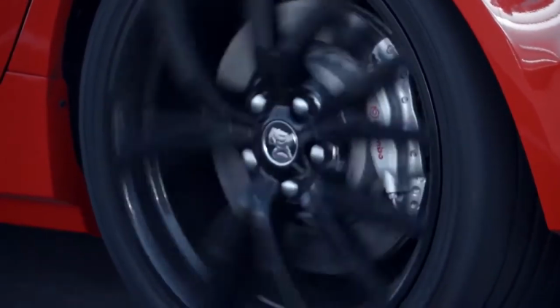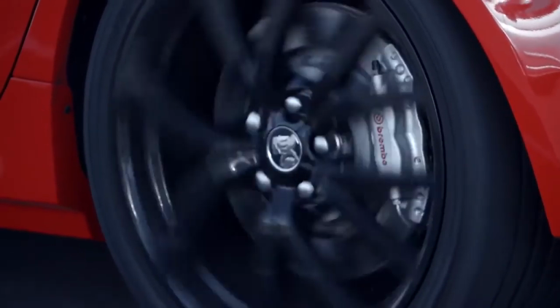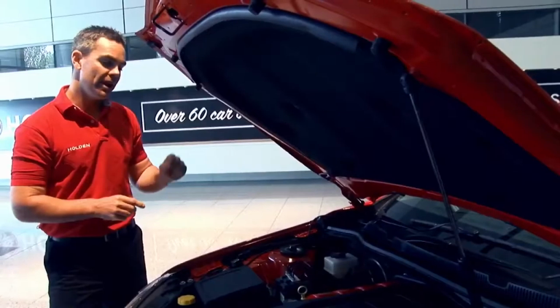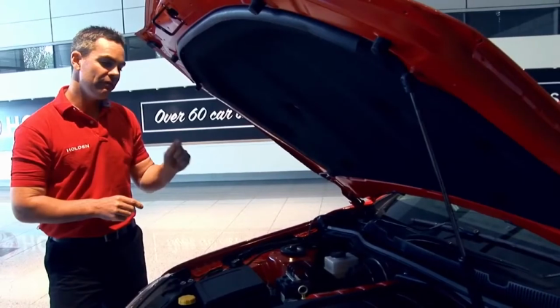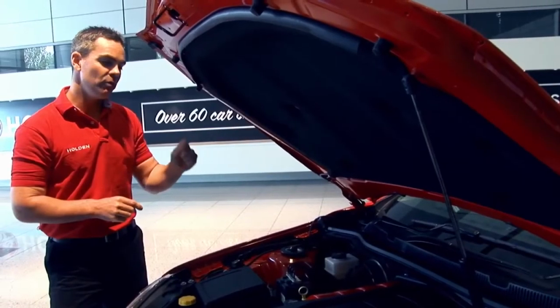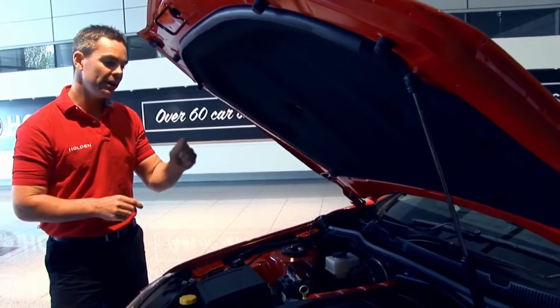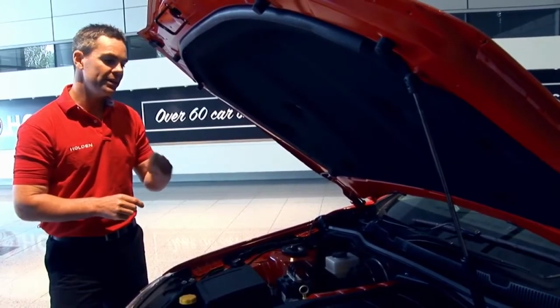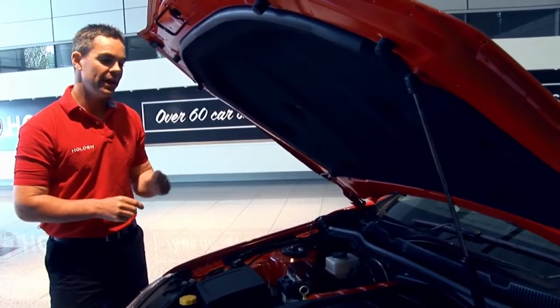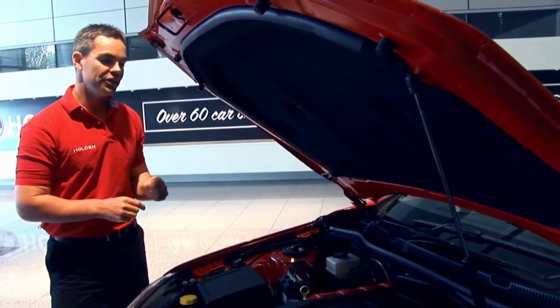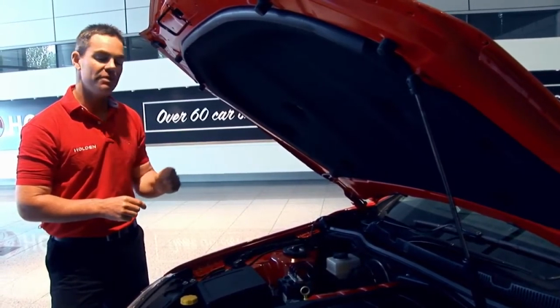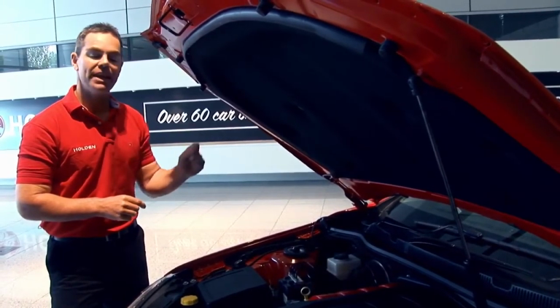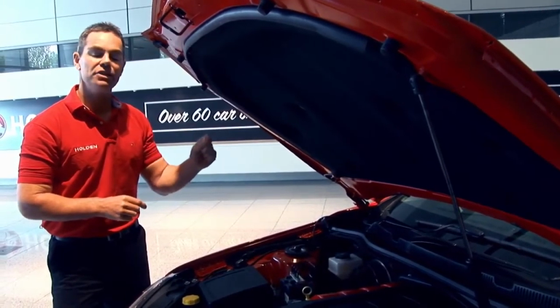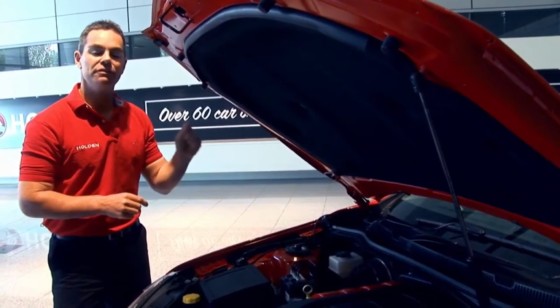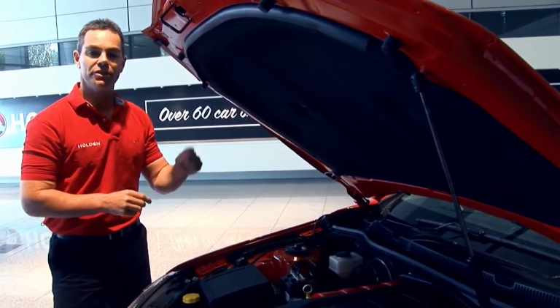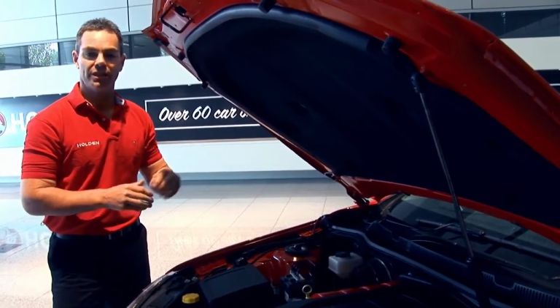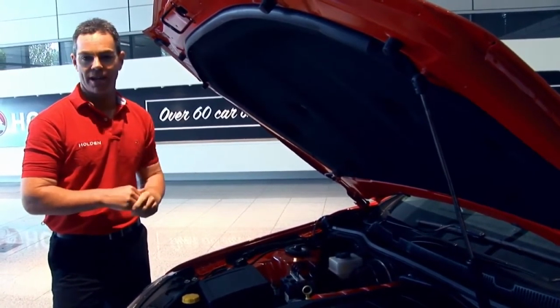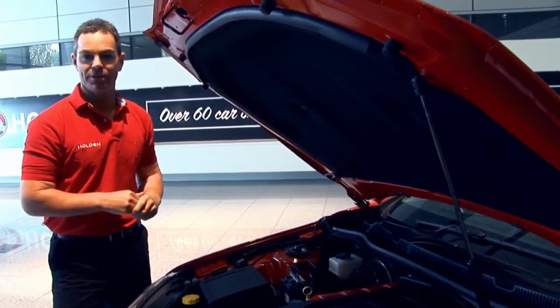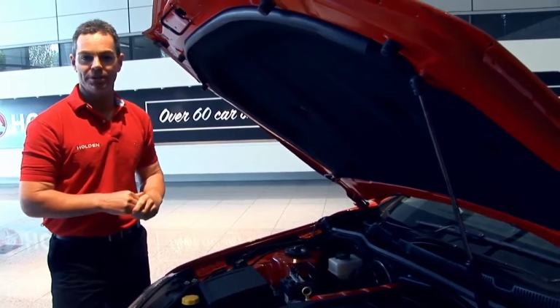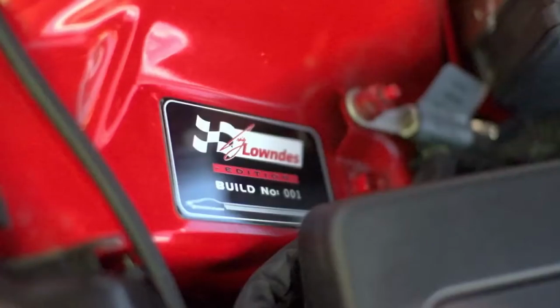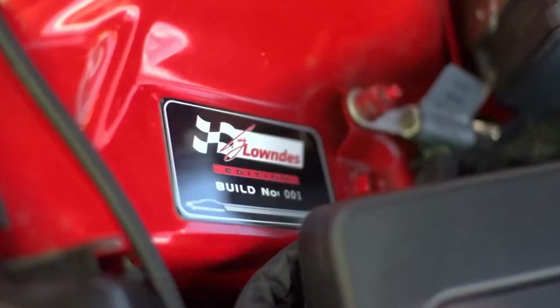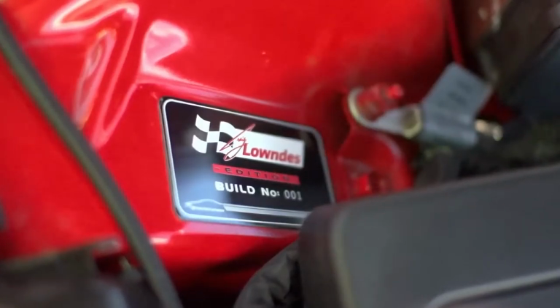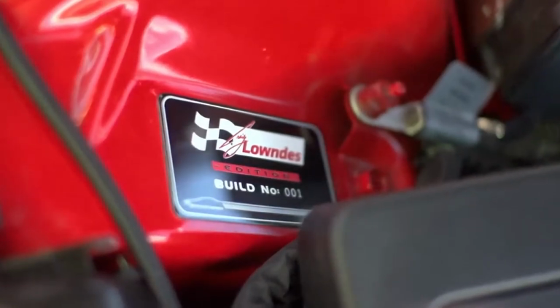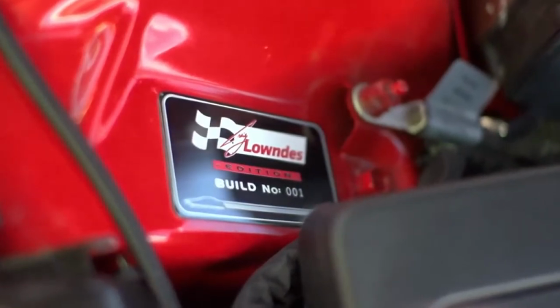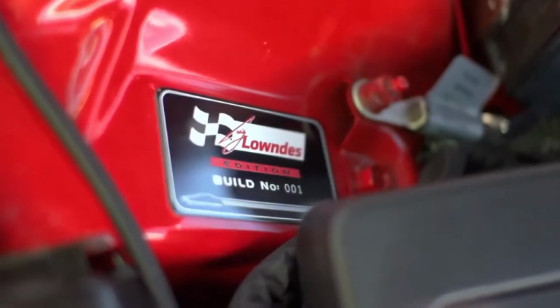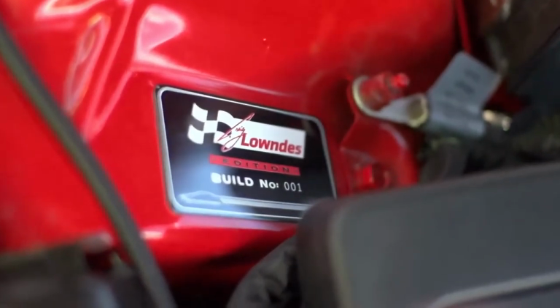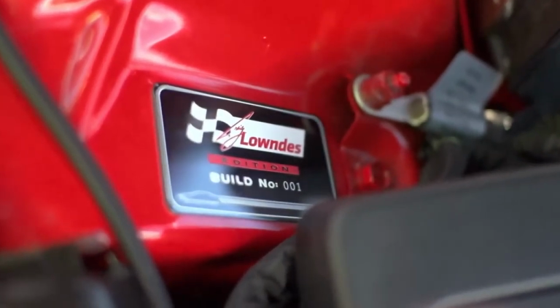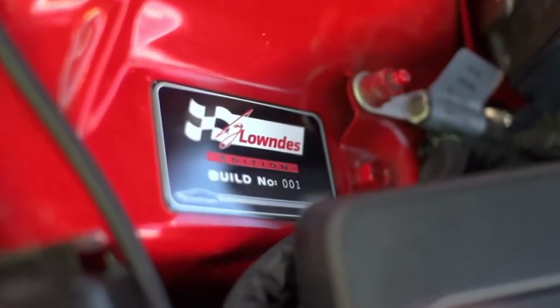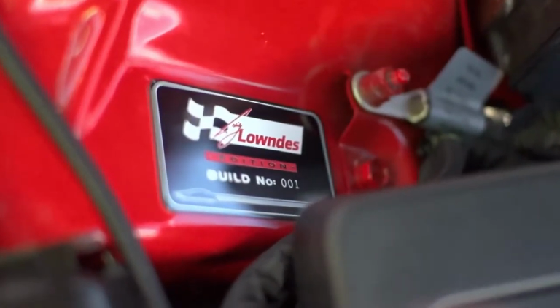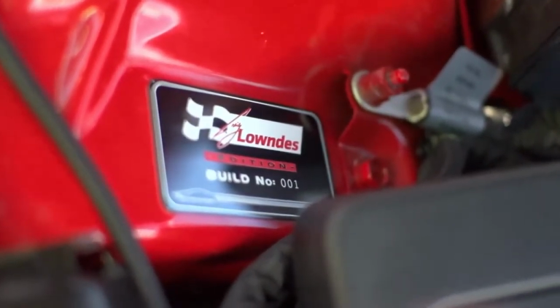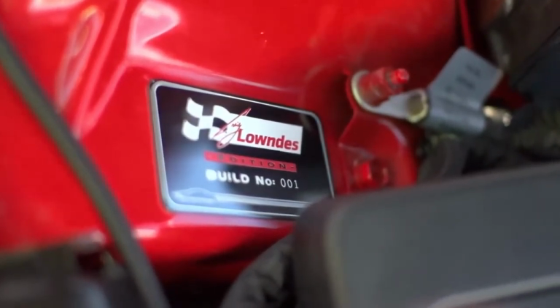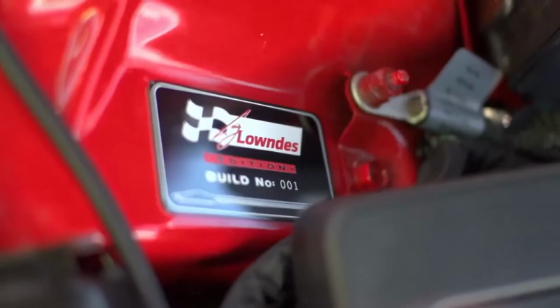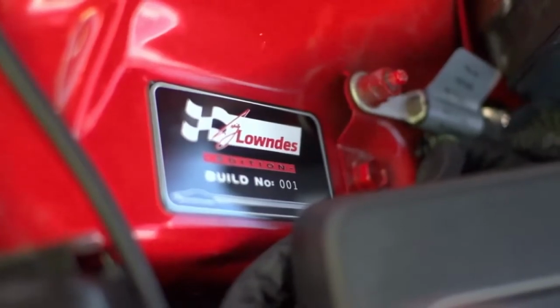Every one of these cars is going to be individually numbered, and this is the plaque that you'll see on the strut tower.